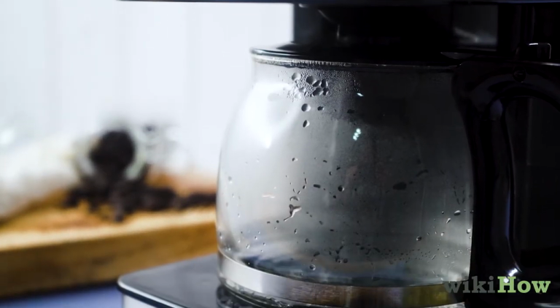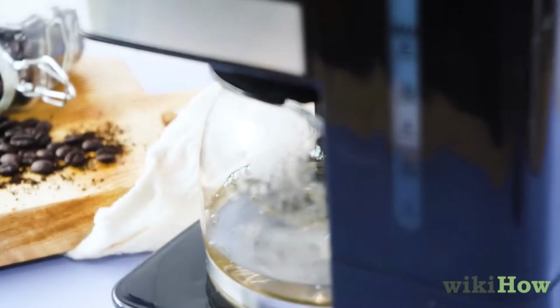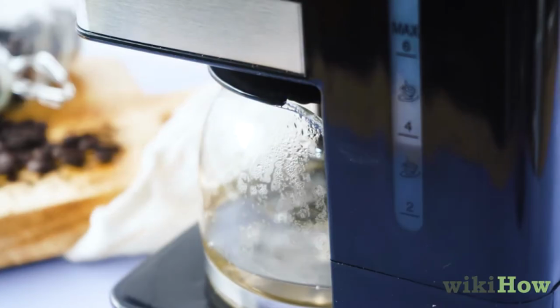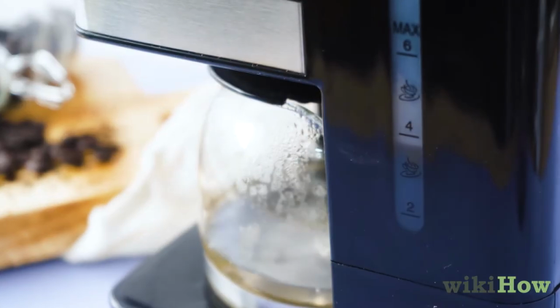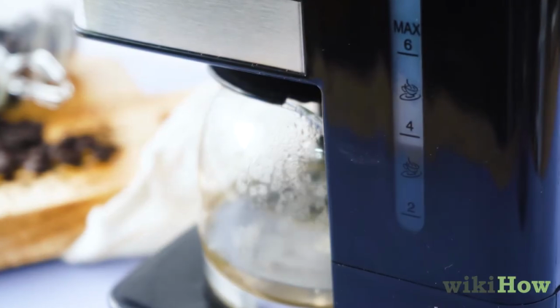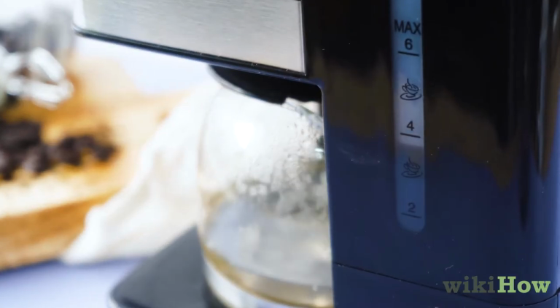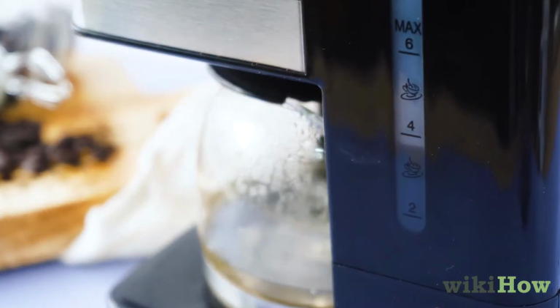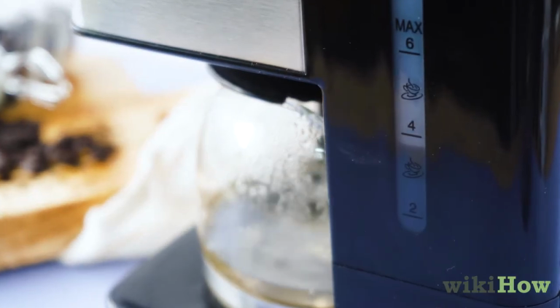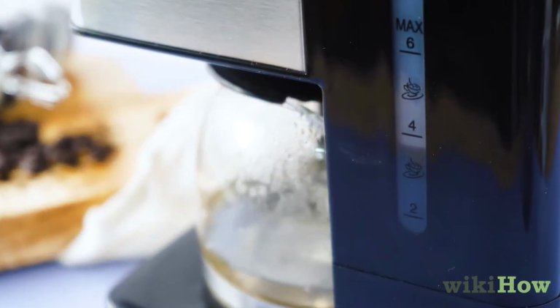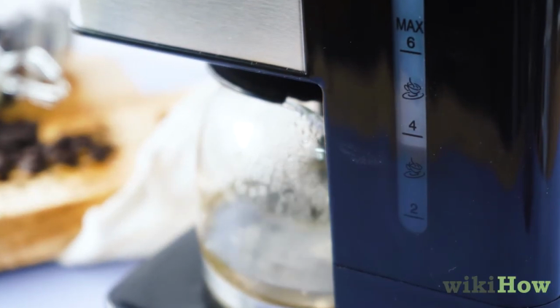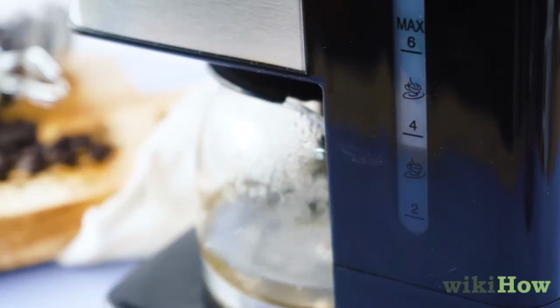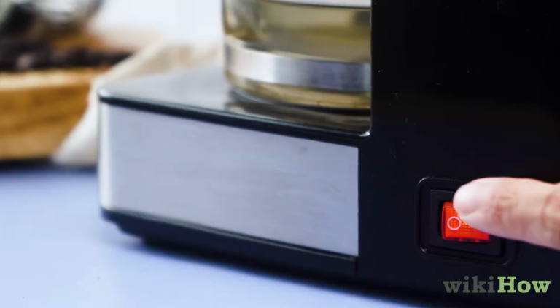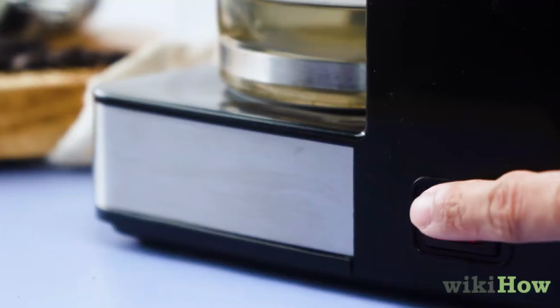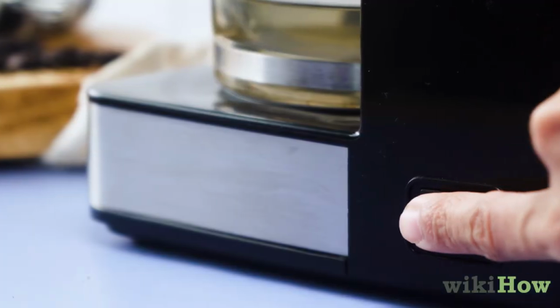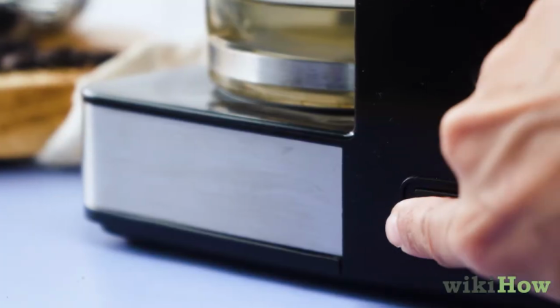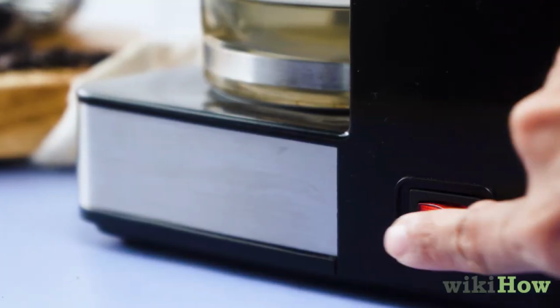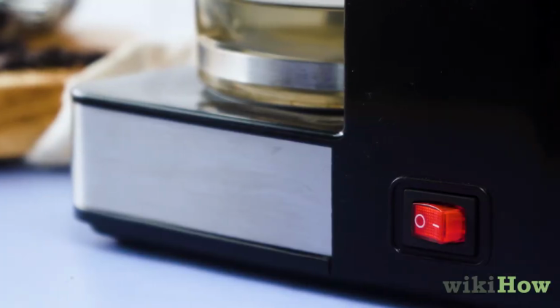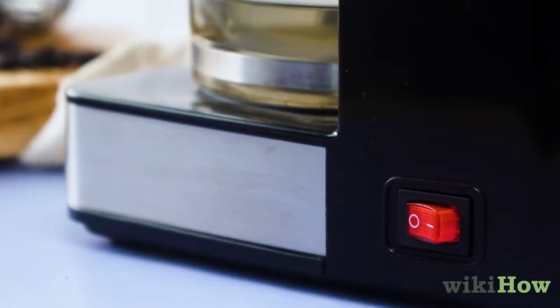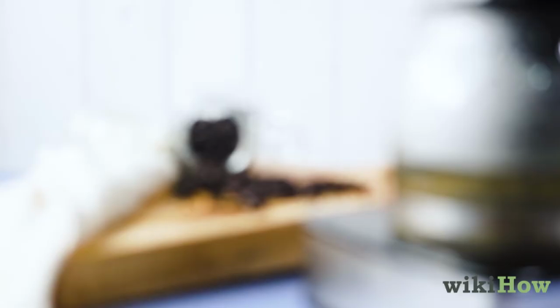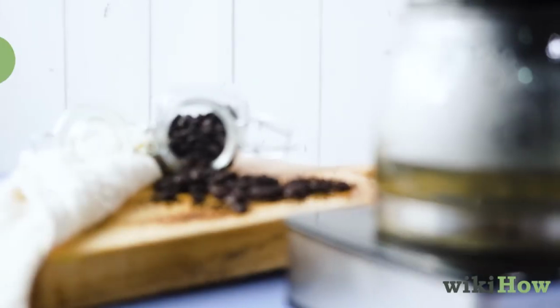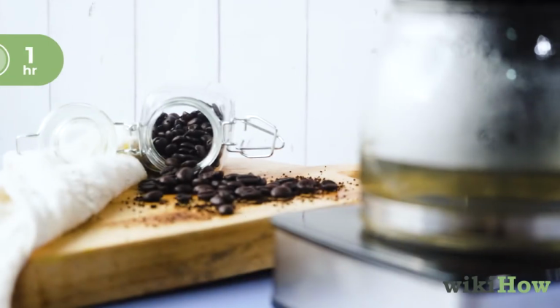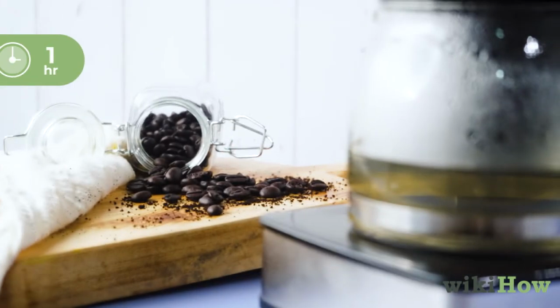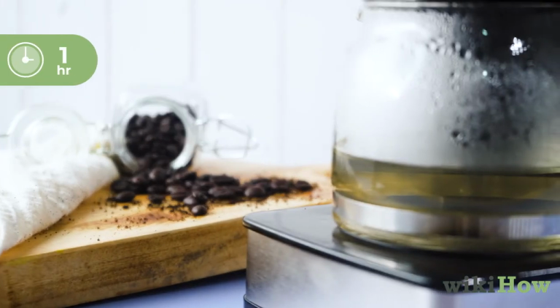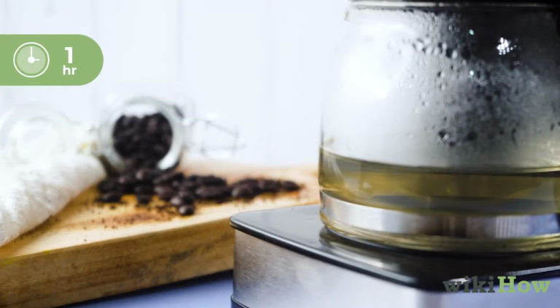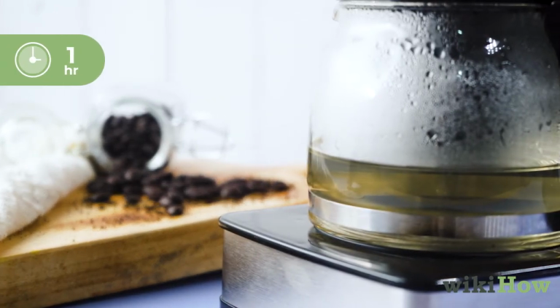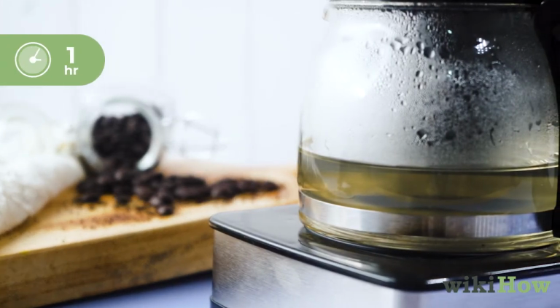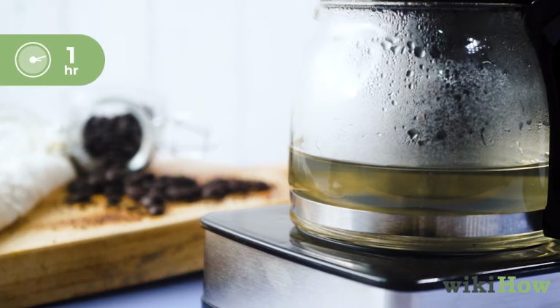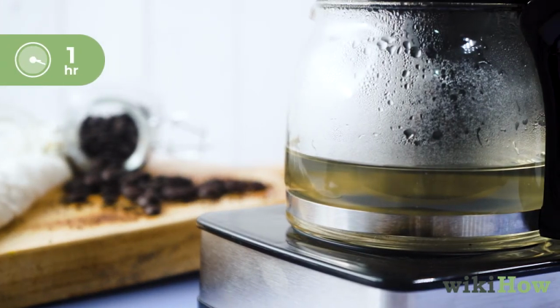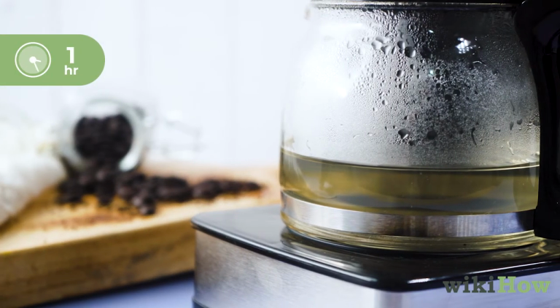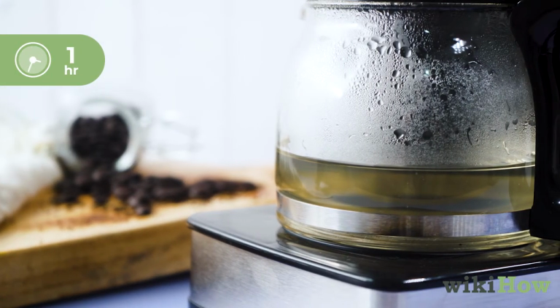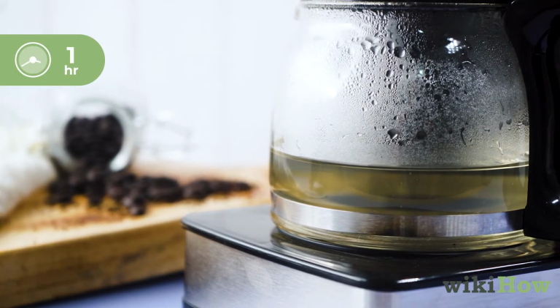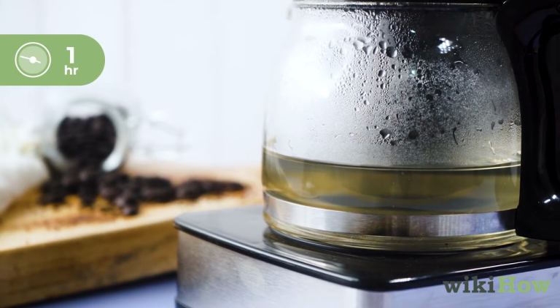Halfway through the cycle, turn your coffee maker off. Let it sit for one hour so the vinegar has time to clean it.